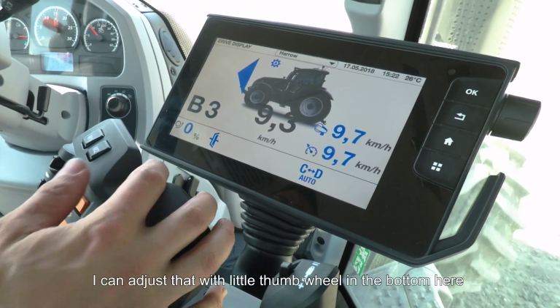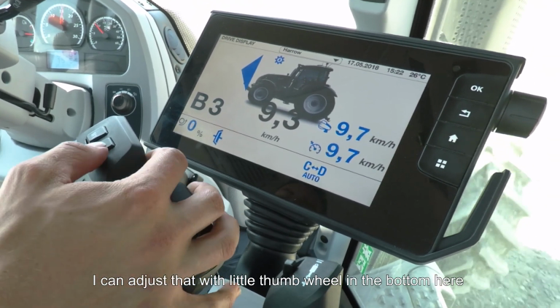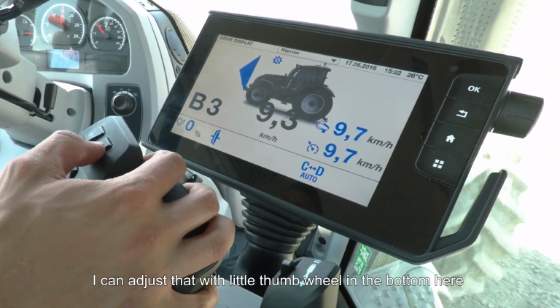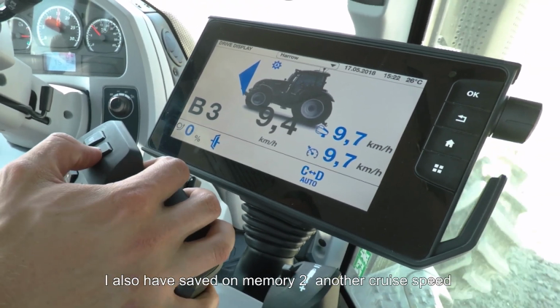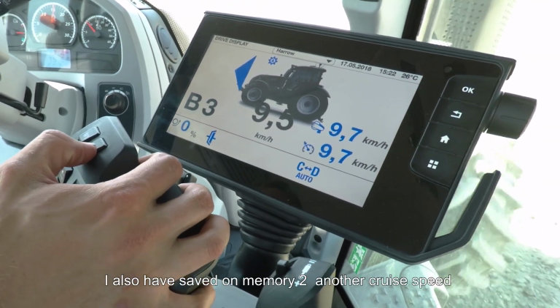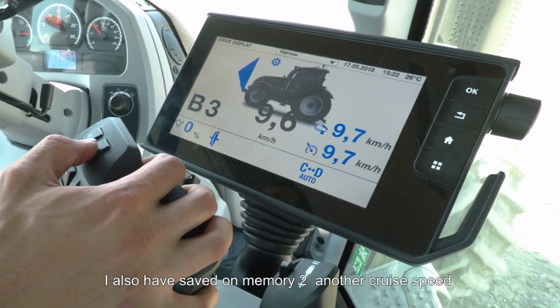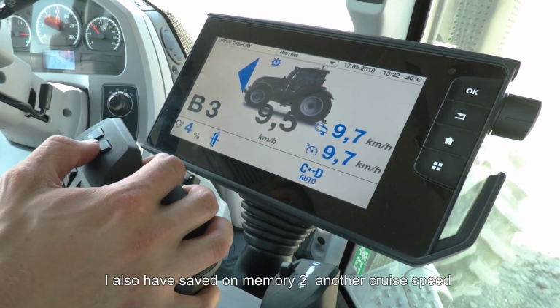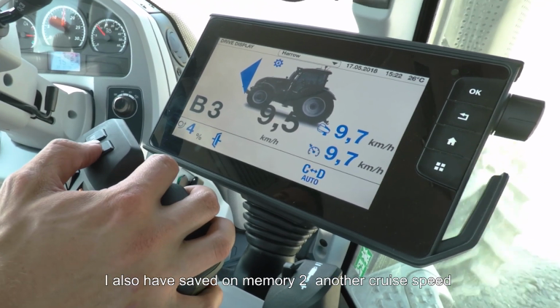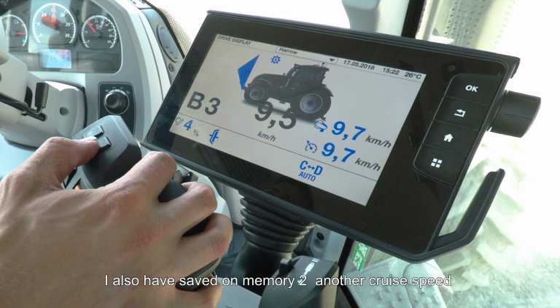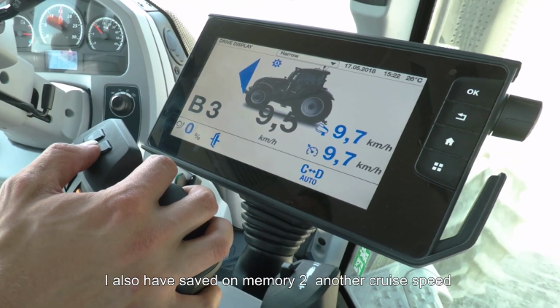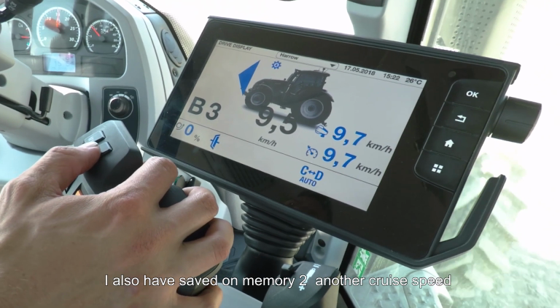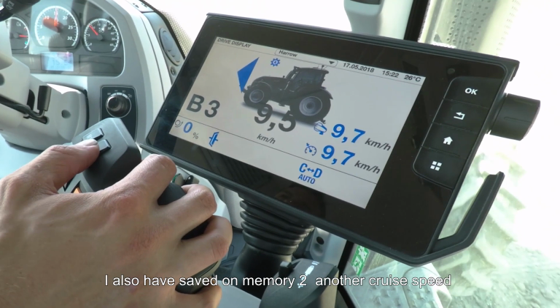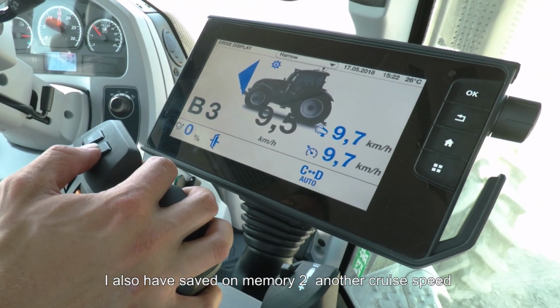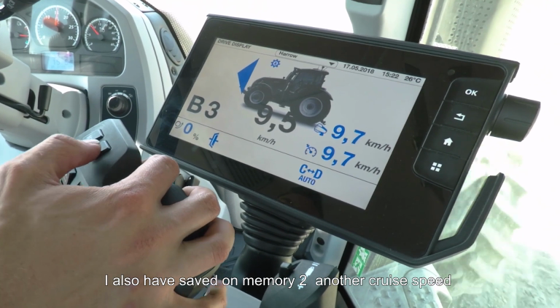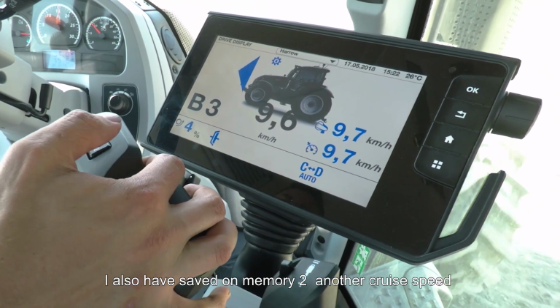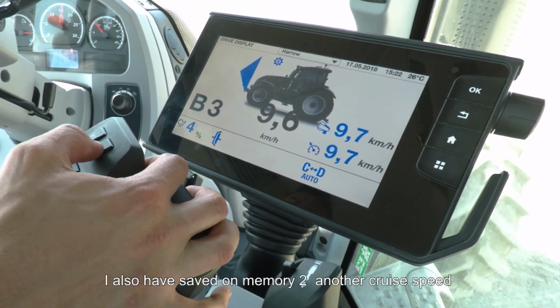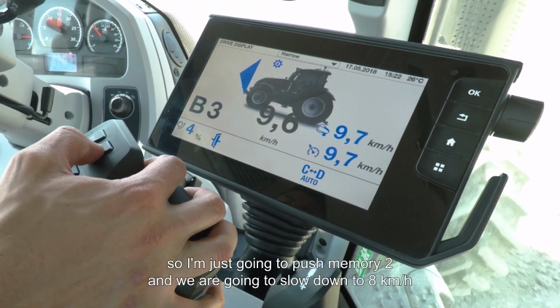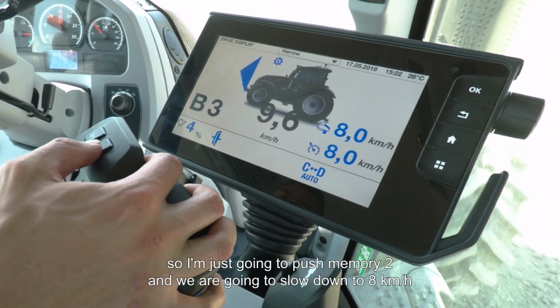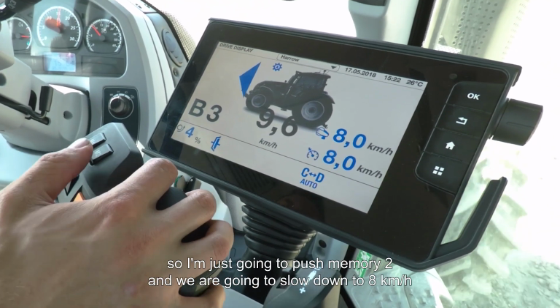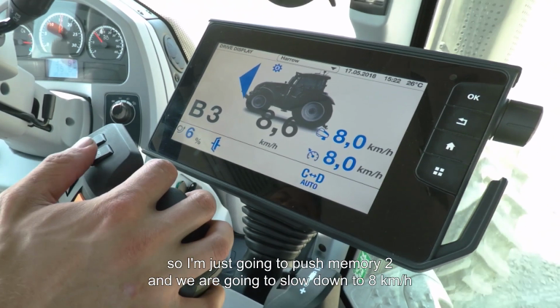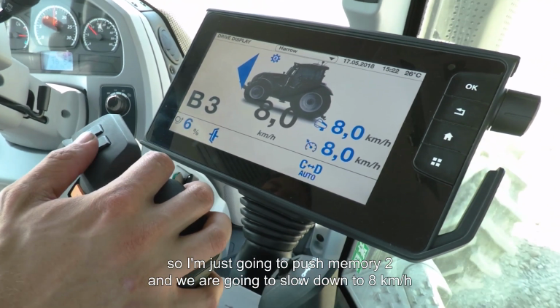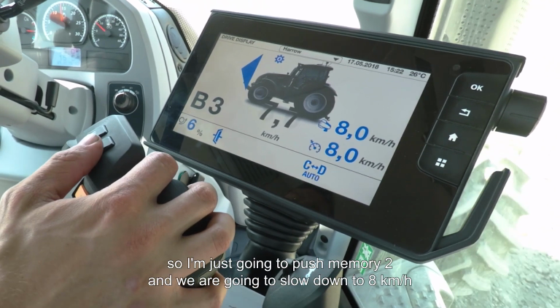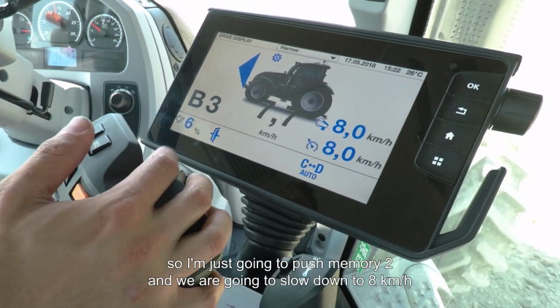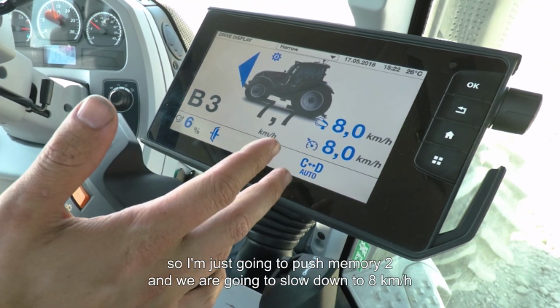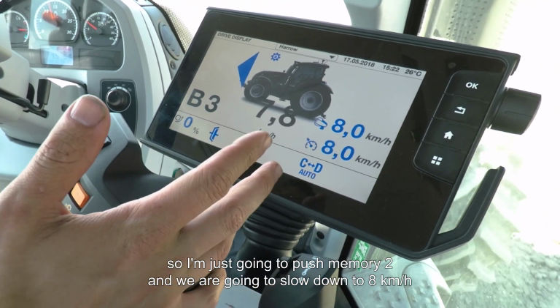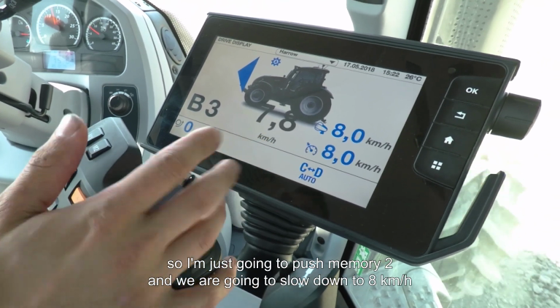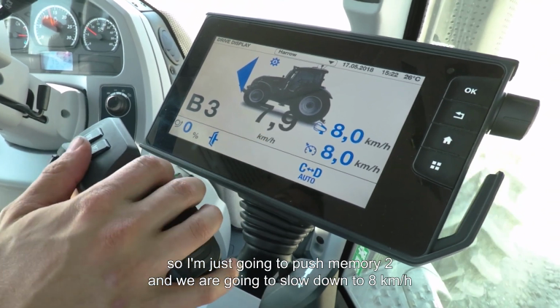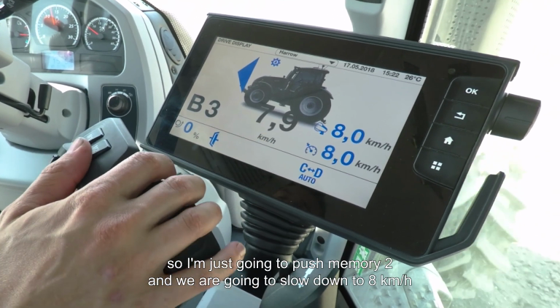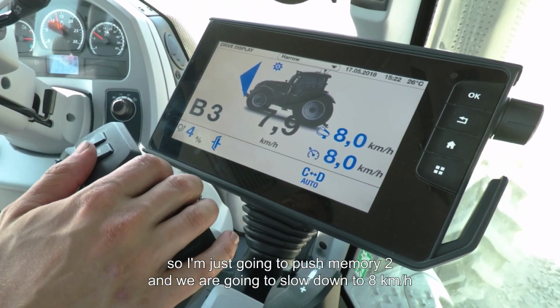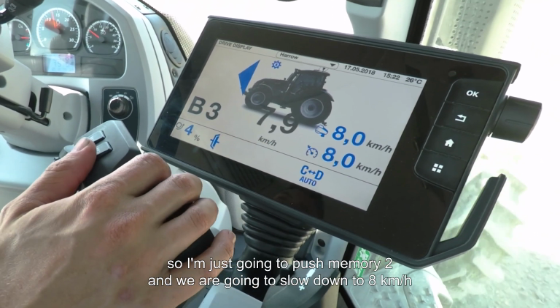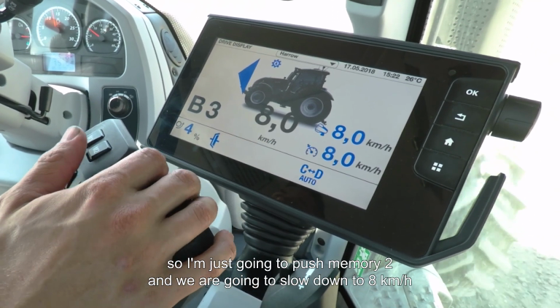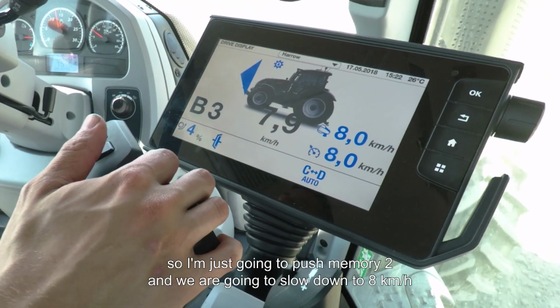I also have saved on memory 2 another cruise speed, so I'm just going to press memory 2 and we're going to slow down to 8 km/h.